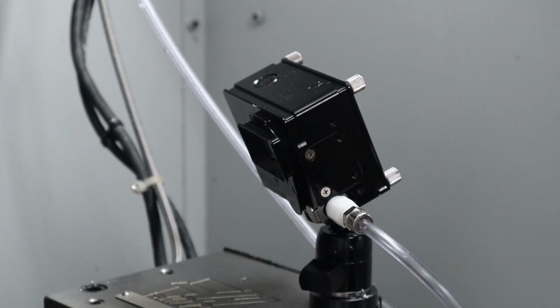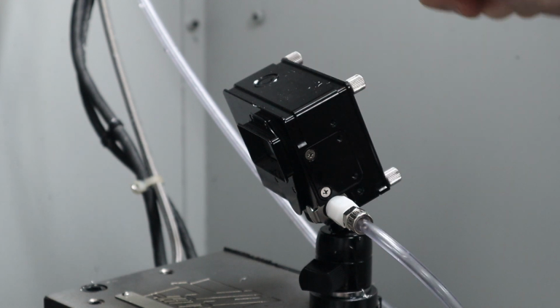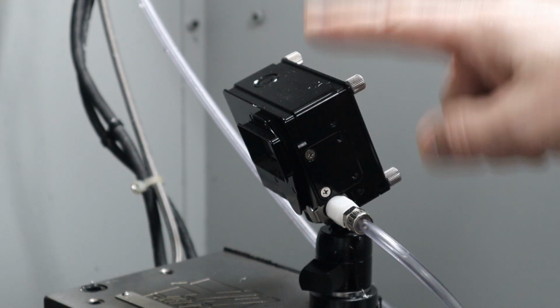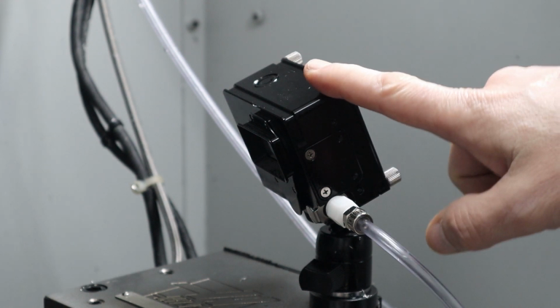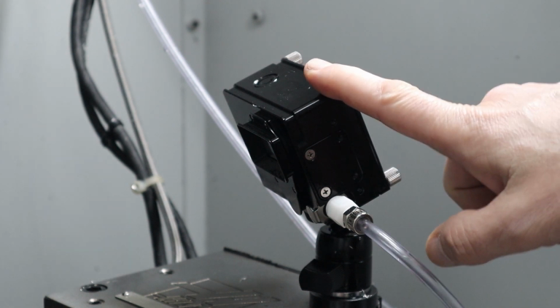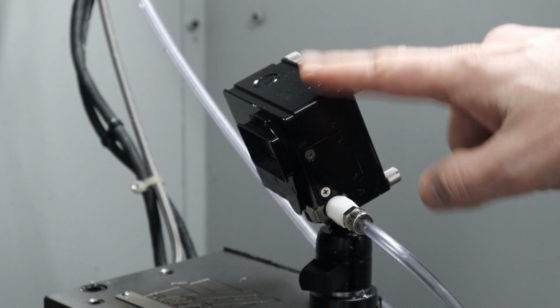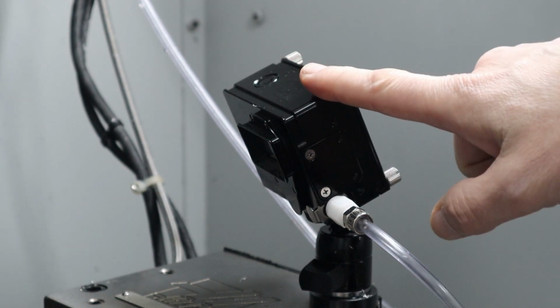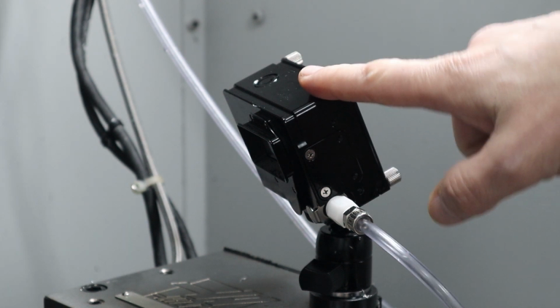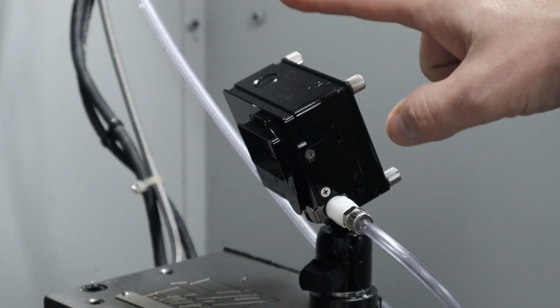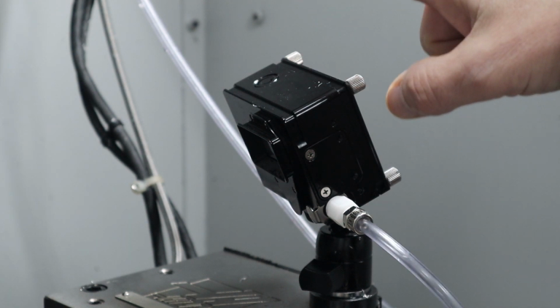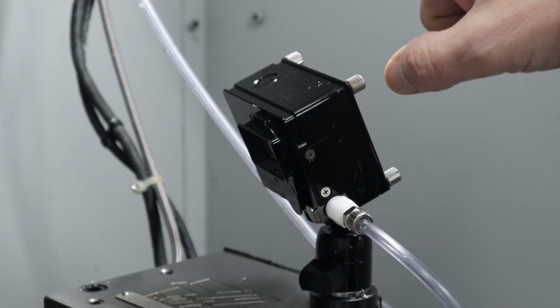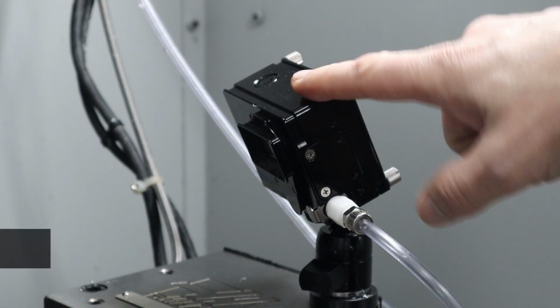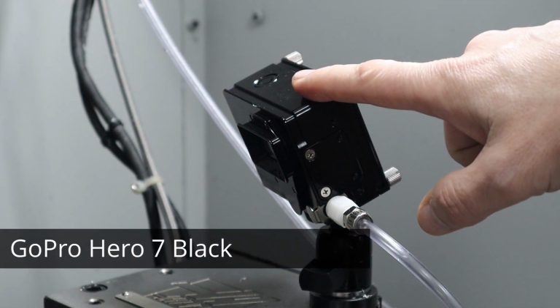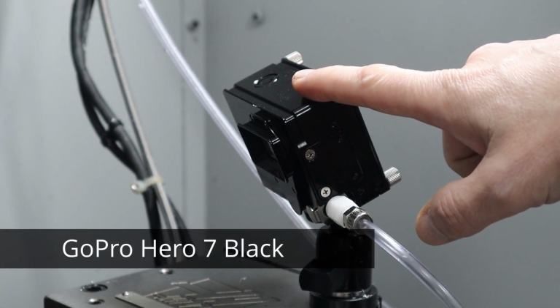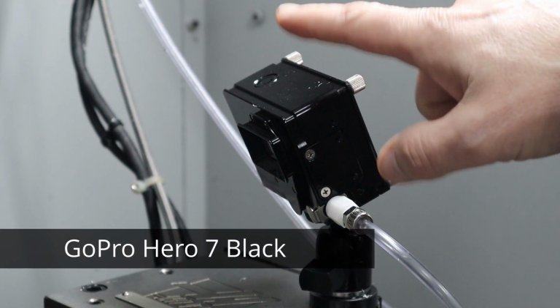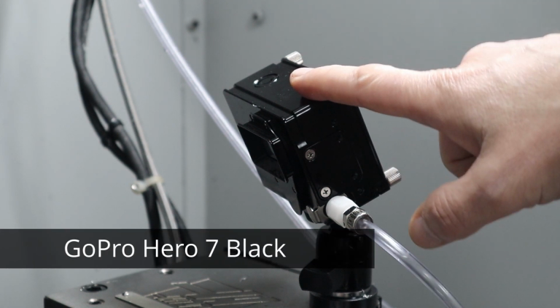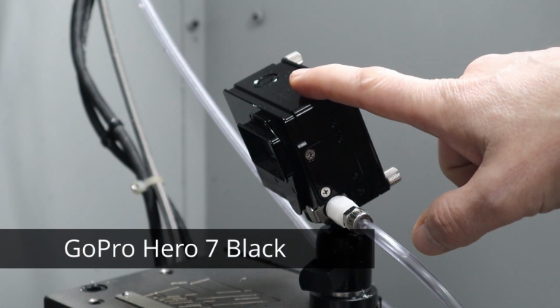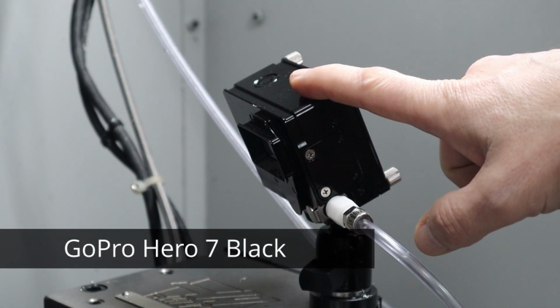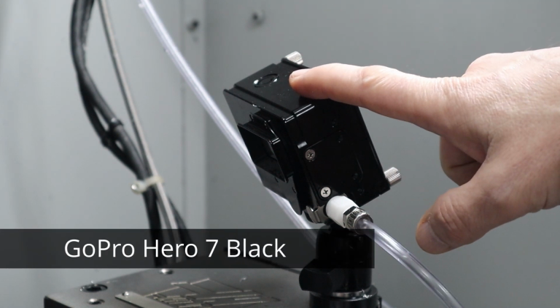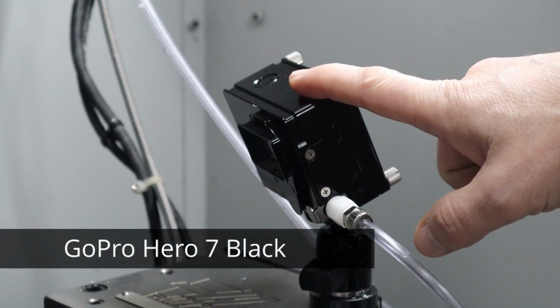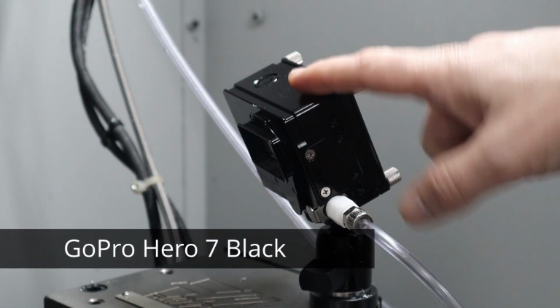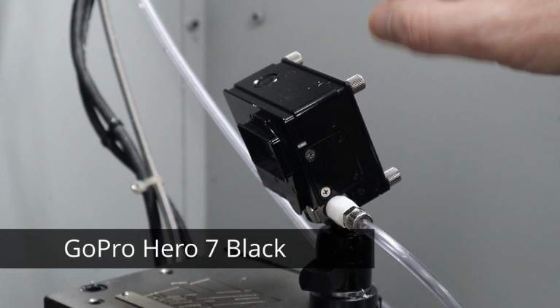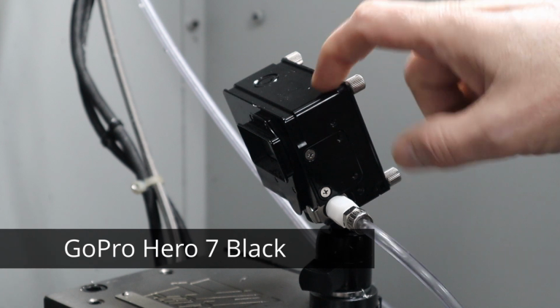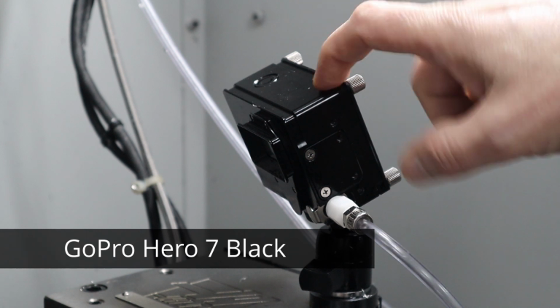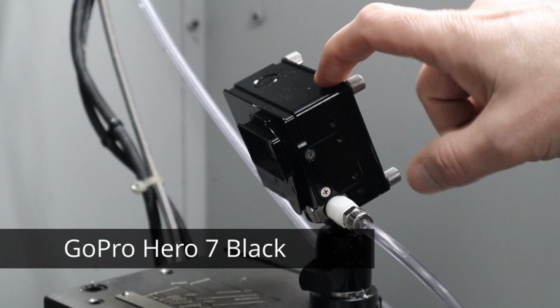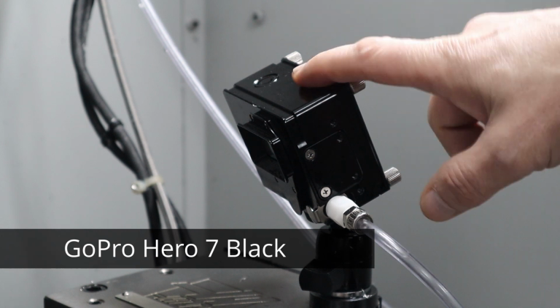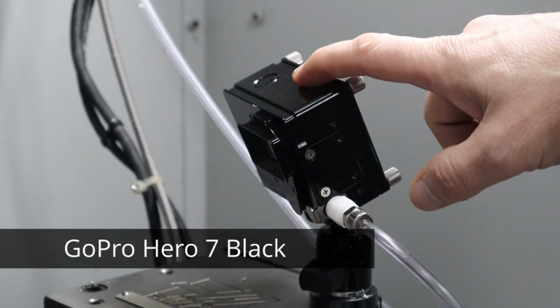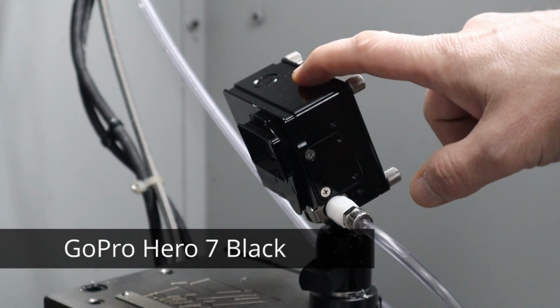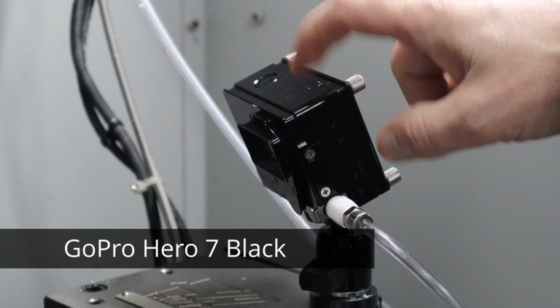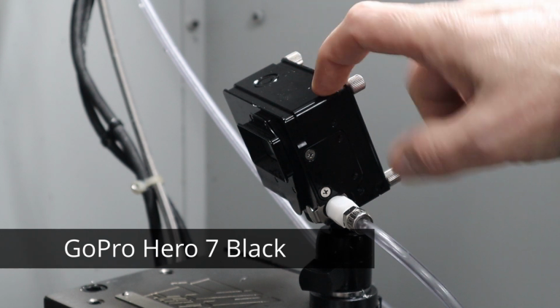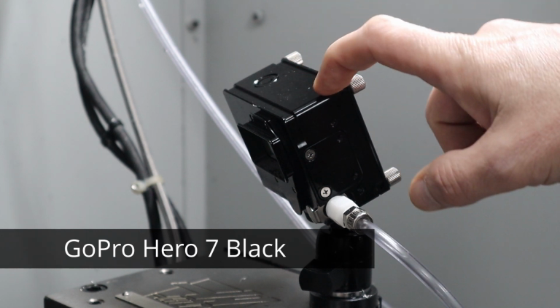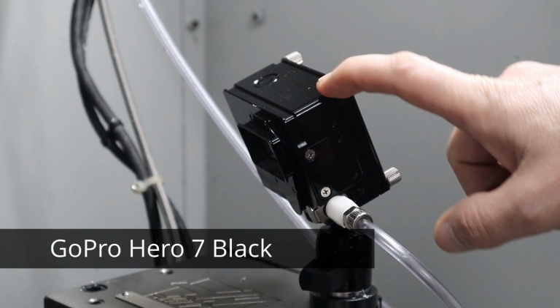I have a GoPro Hero Black inside there. I don't remember which exact model.